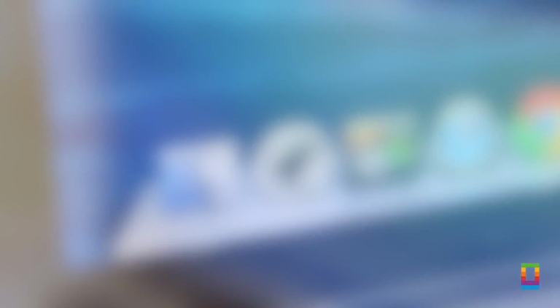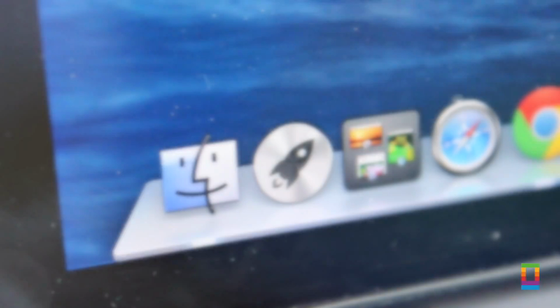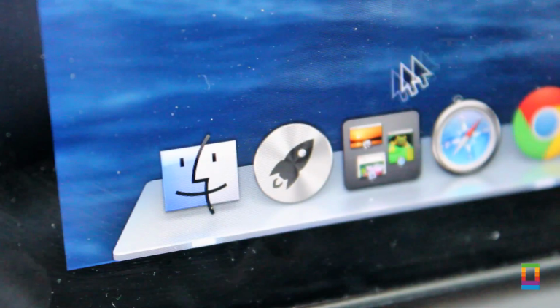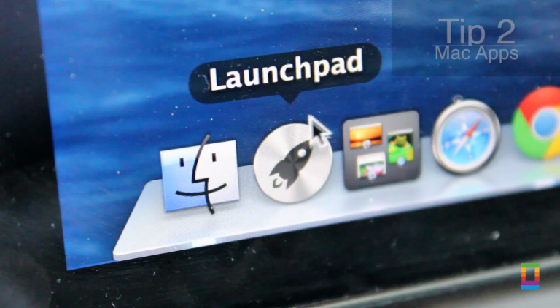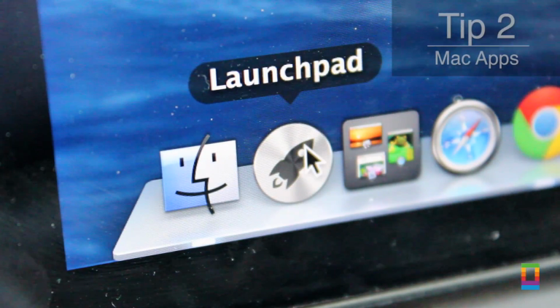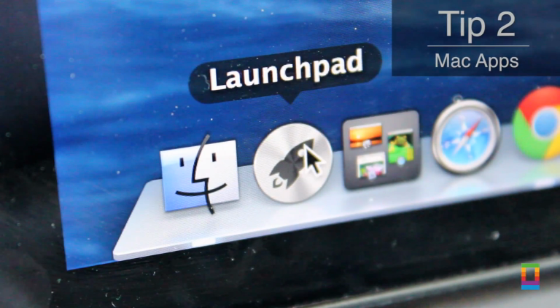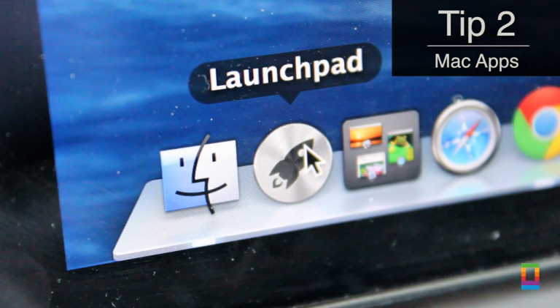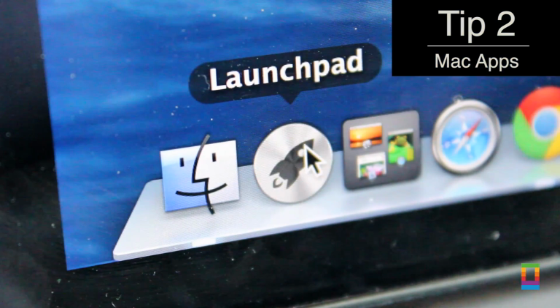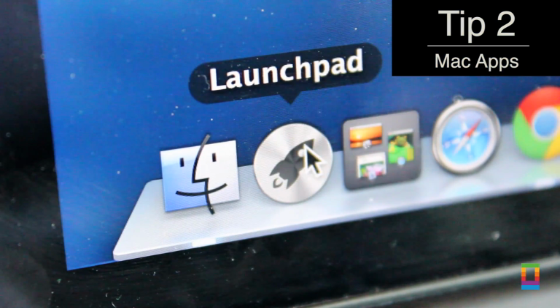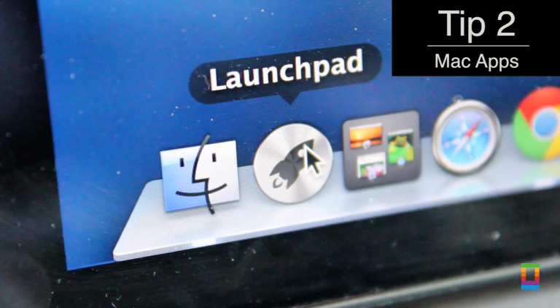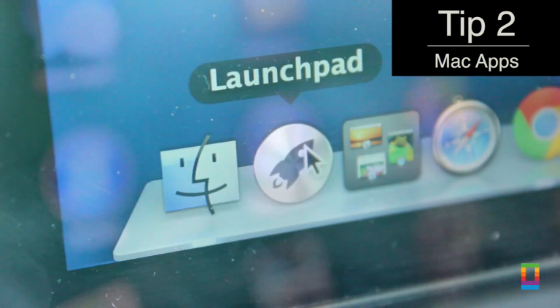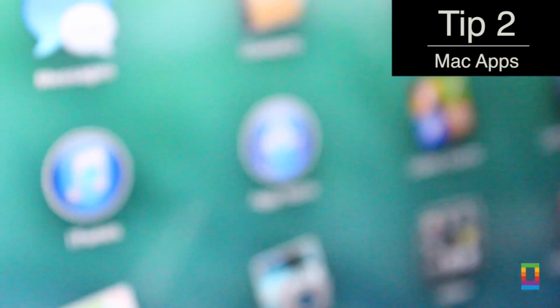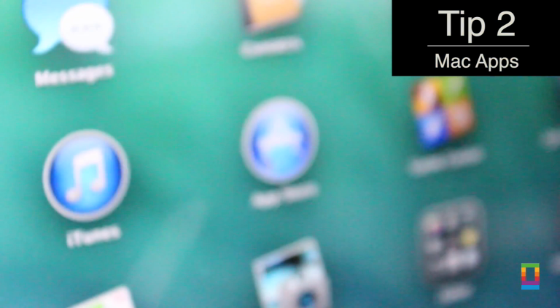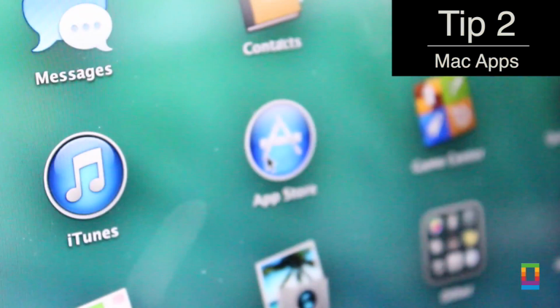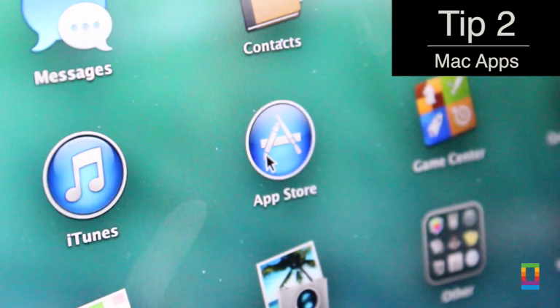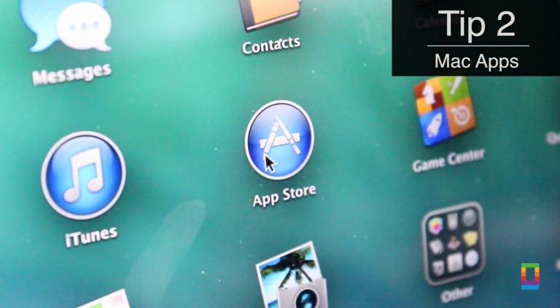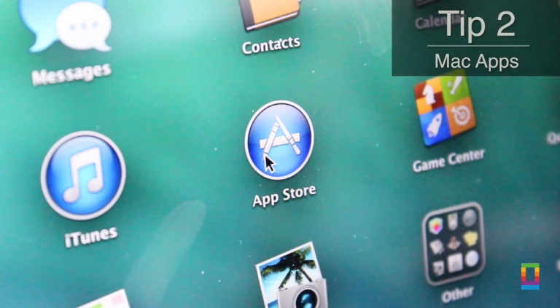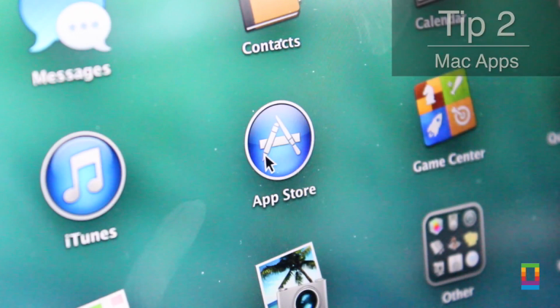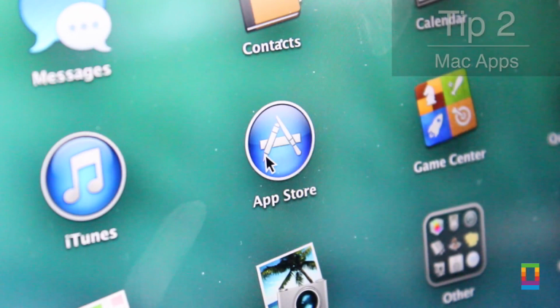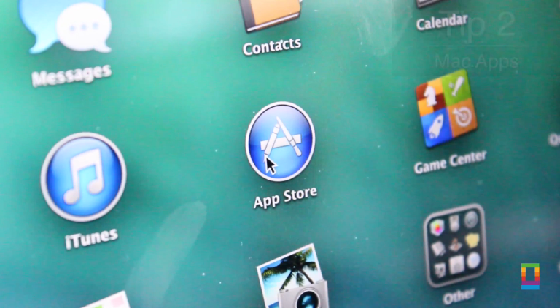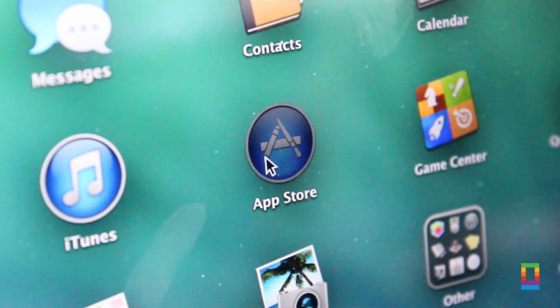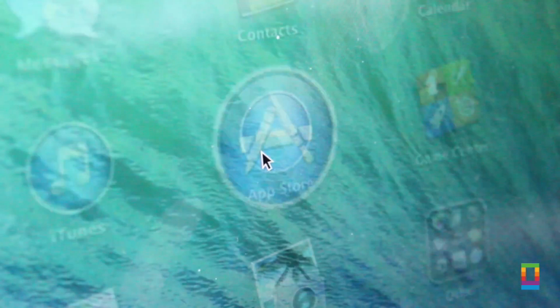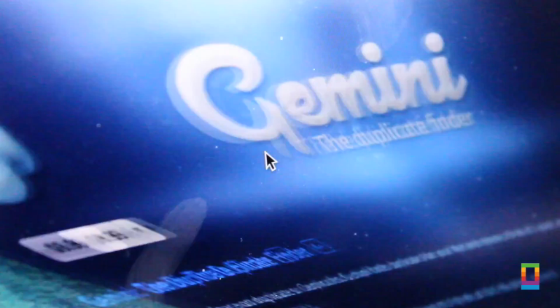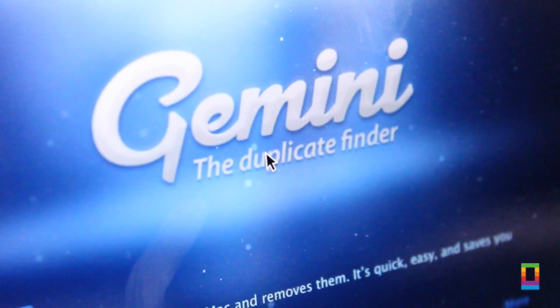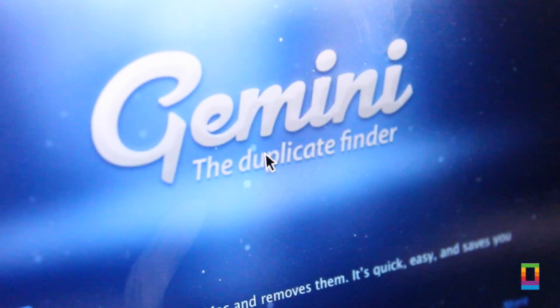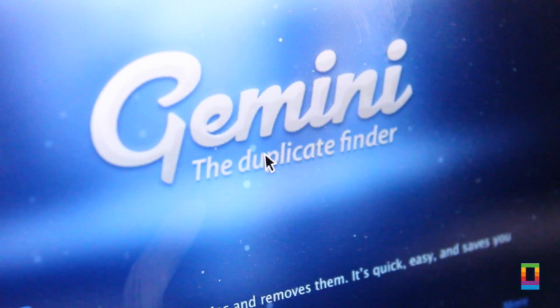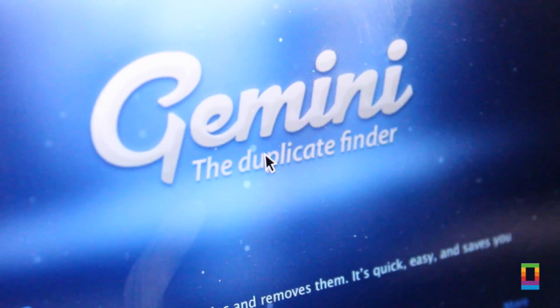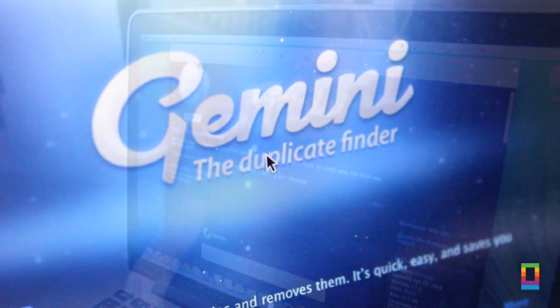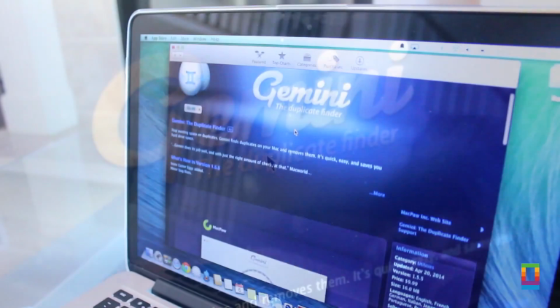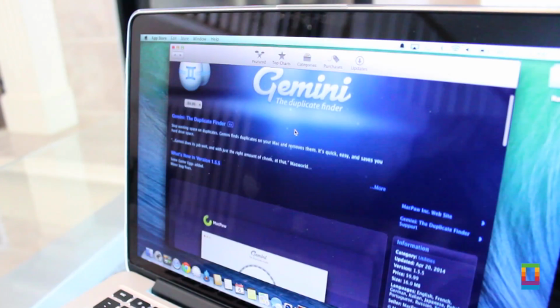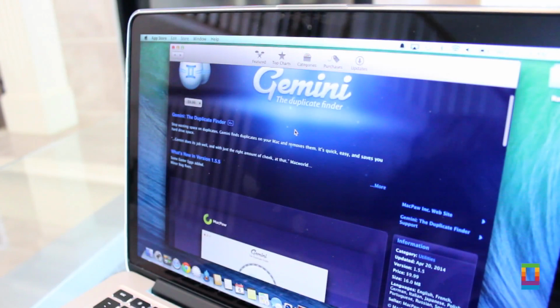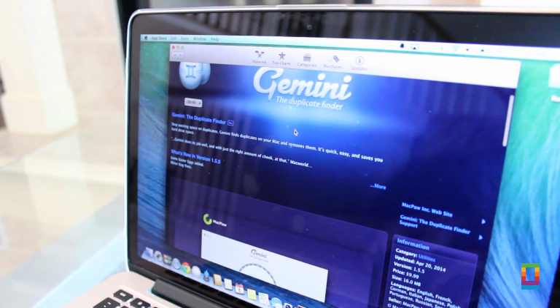And if you're looking for something a little more powerful that doesn't require a lot of work to keep your Mac in order, the App Store has some great options.